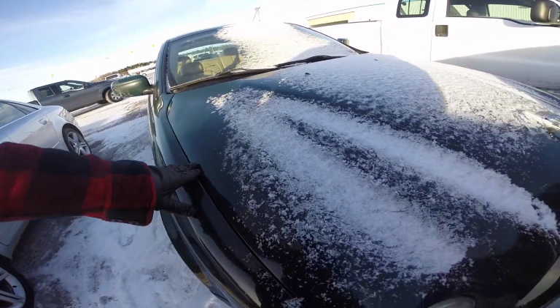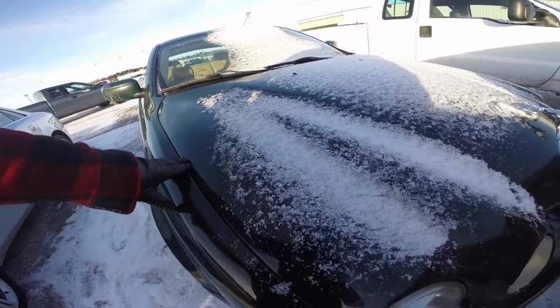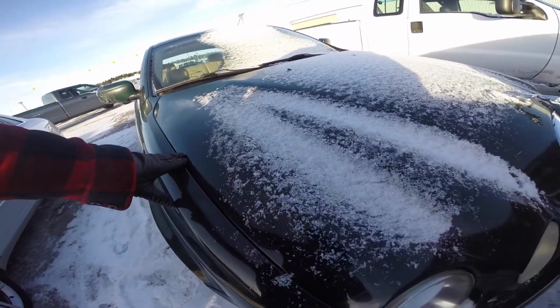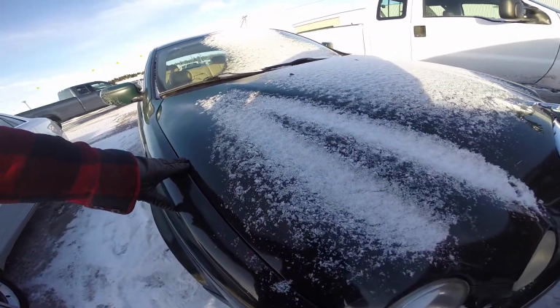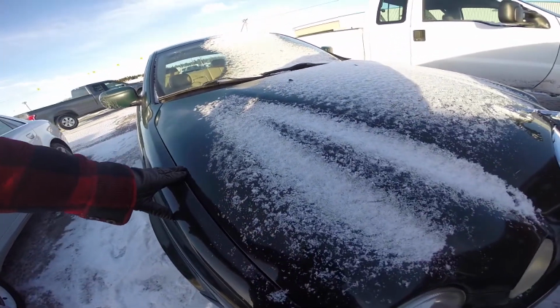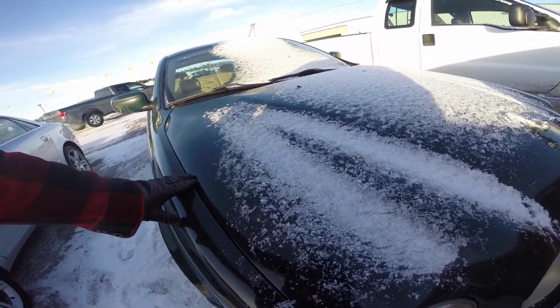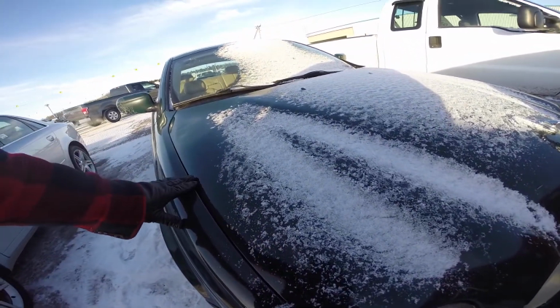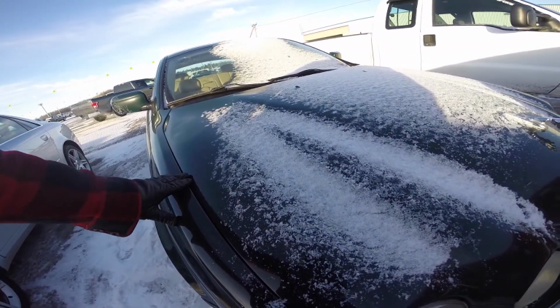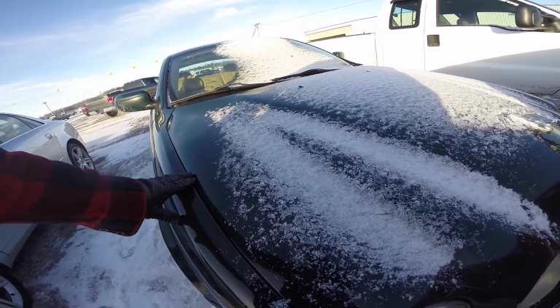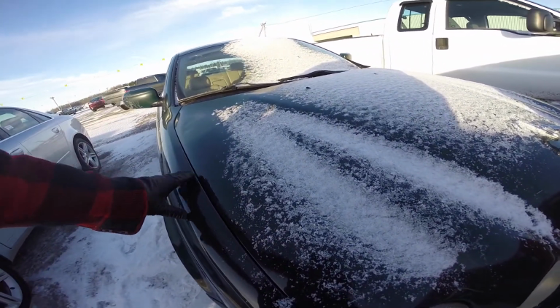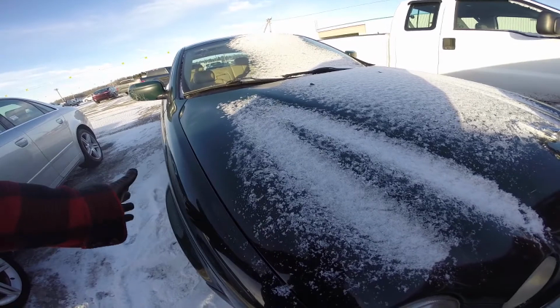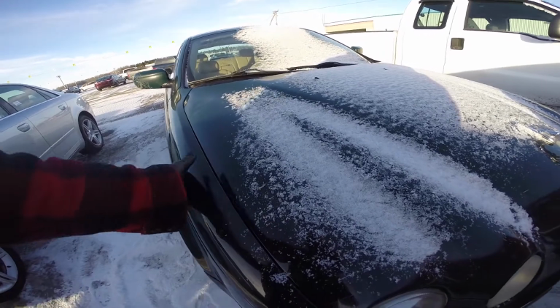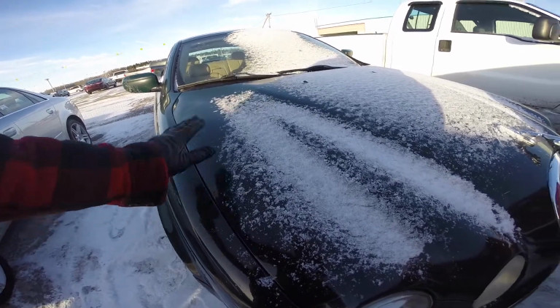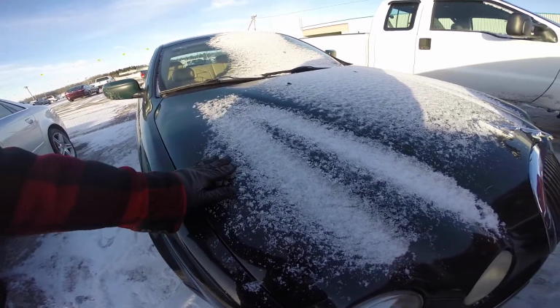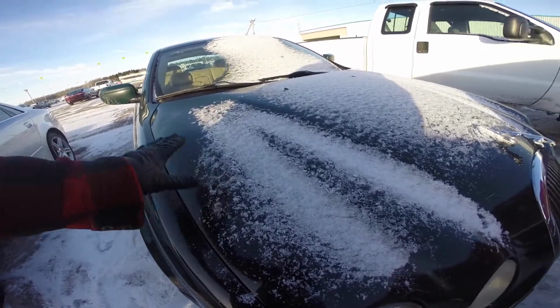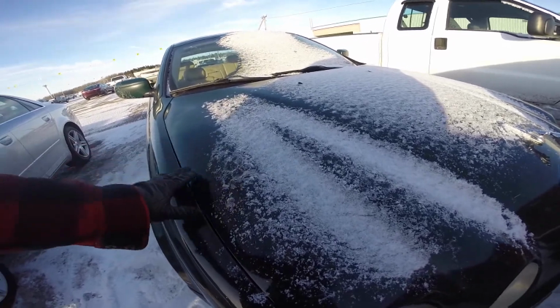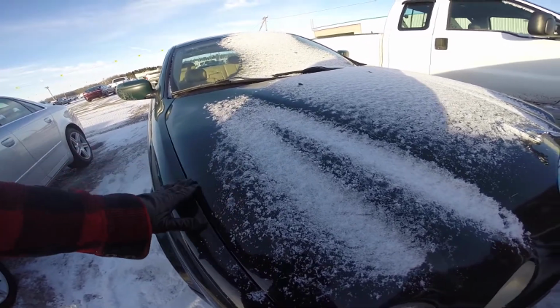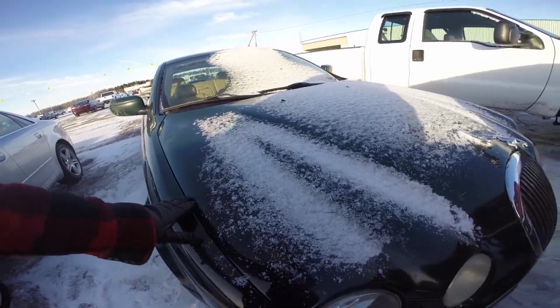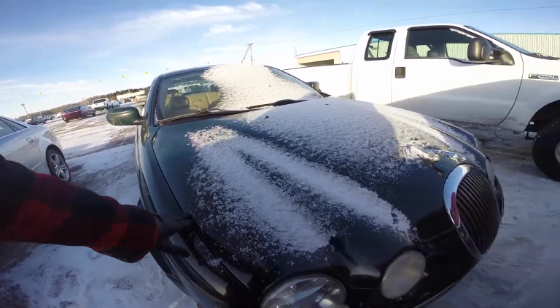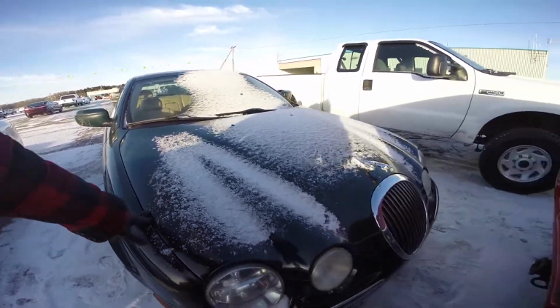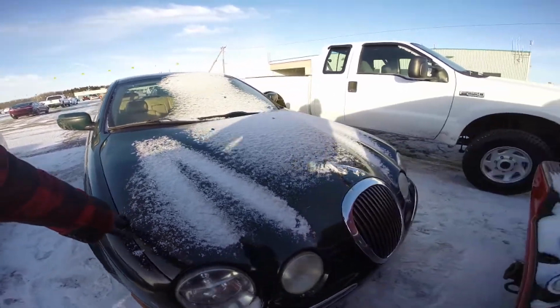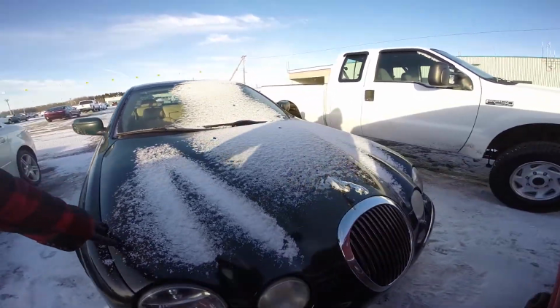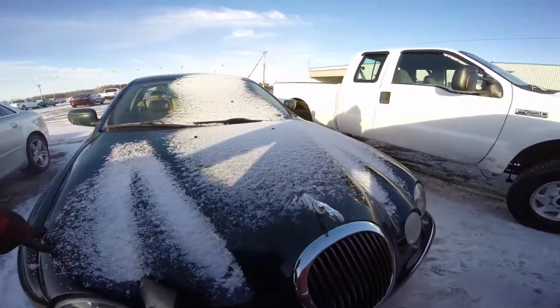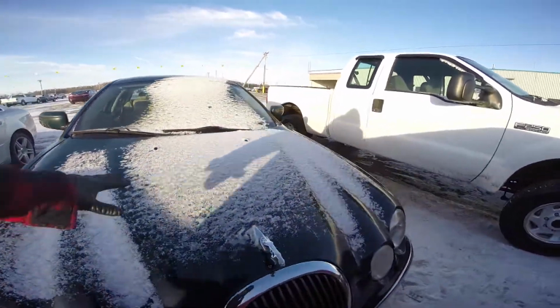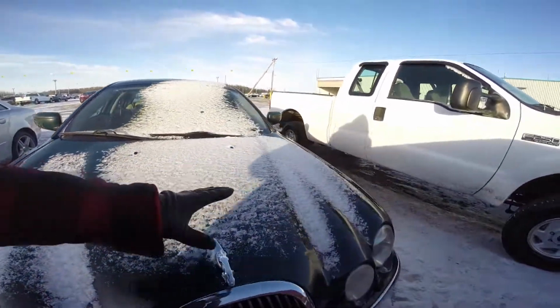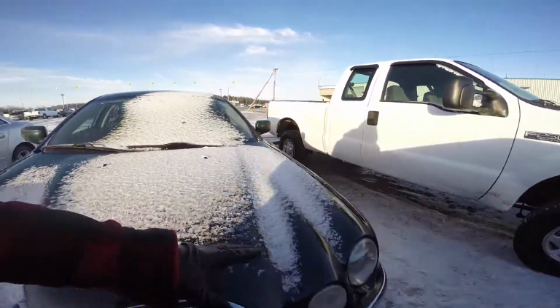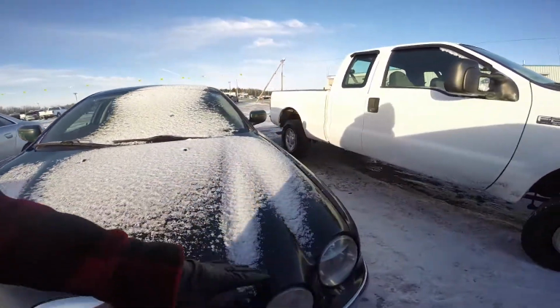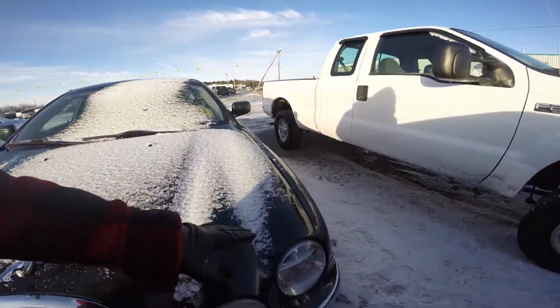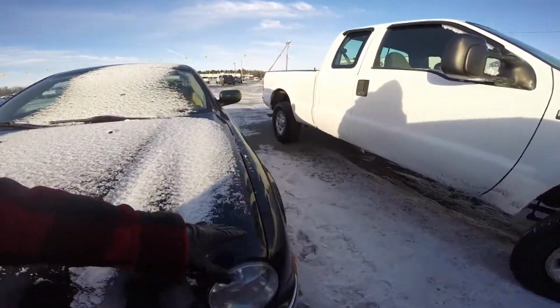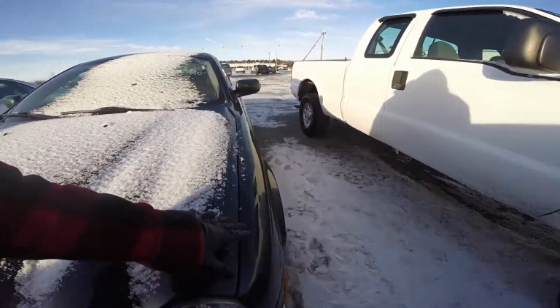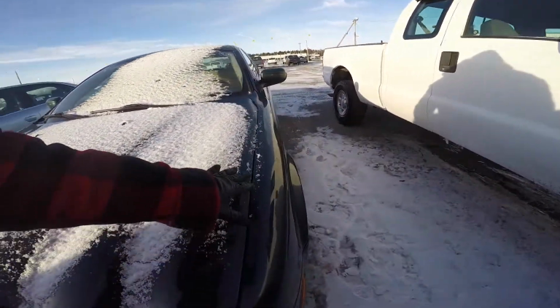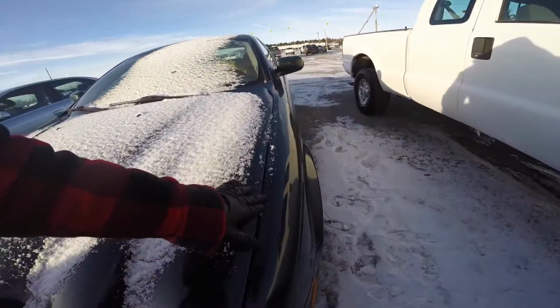The gap between the fender and the hood on this side doesn't seem even with the one on the other side.